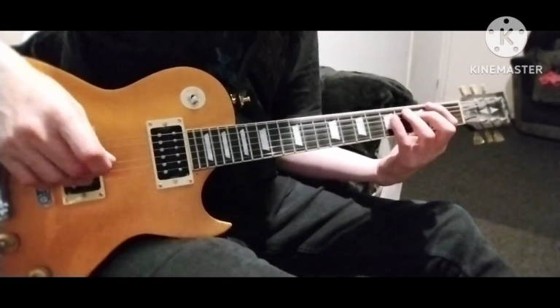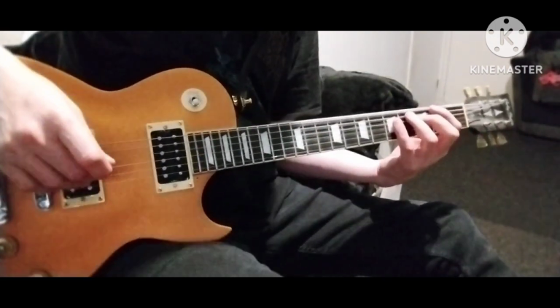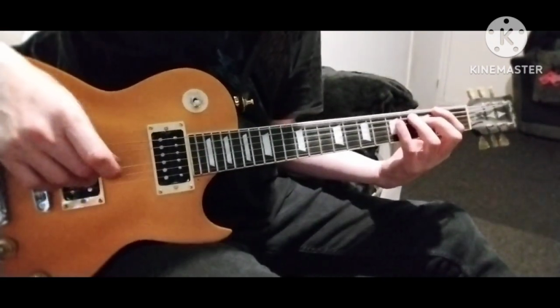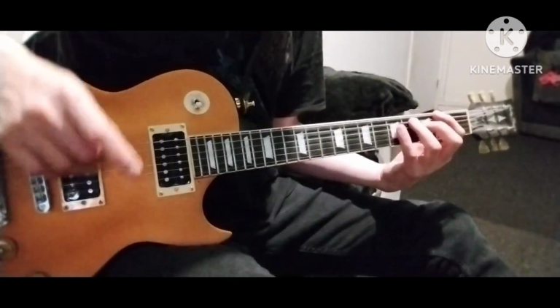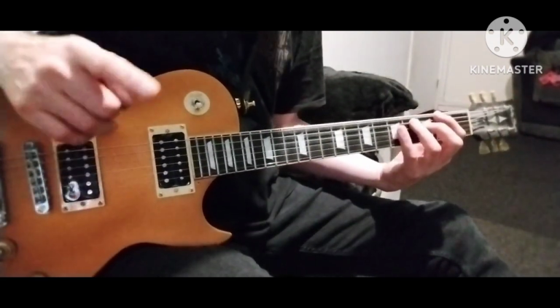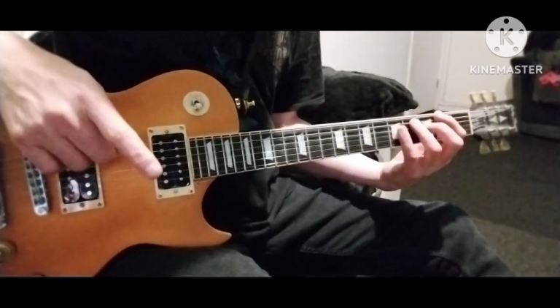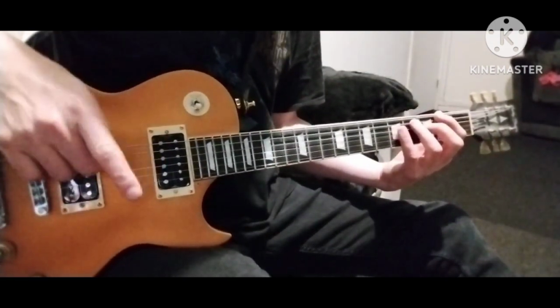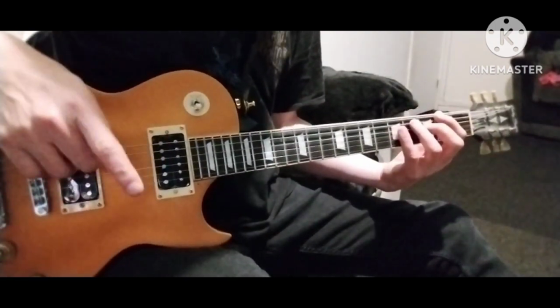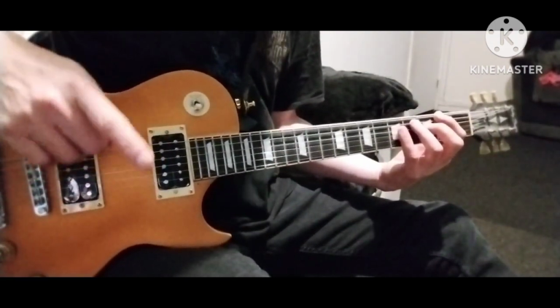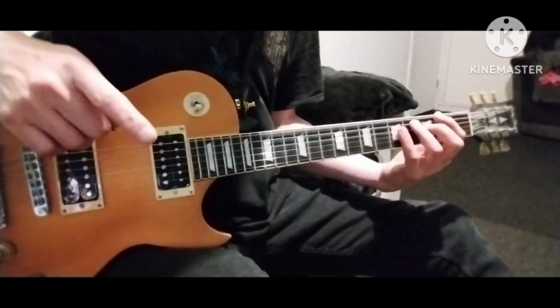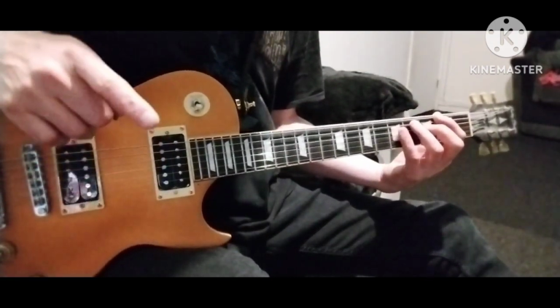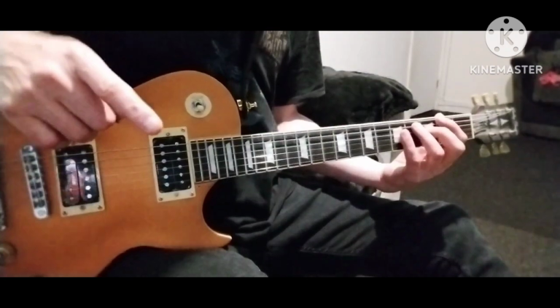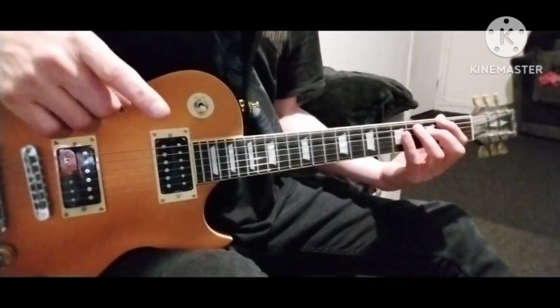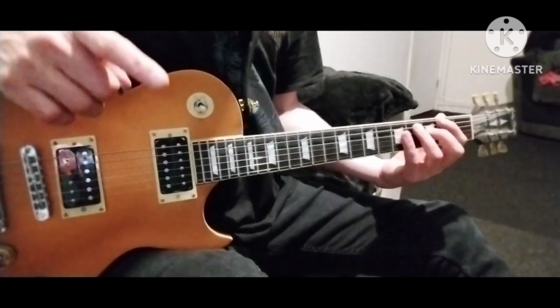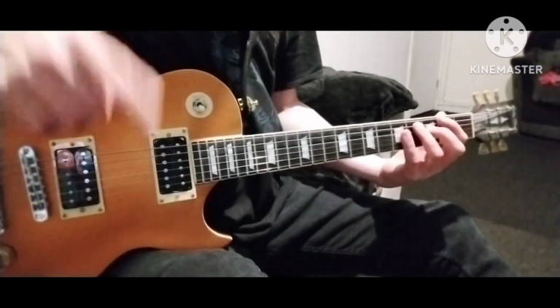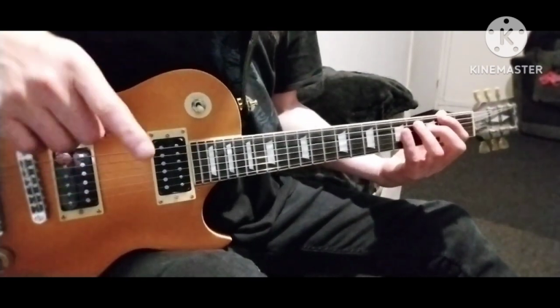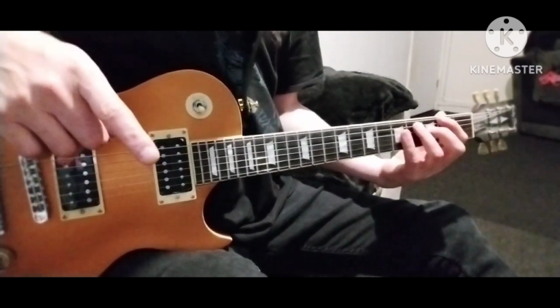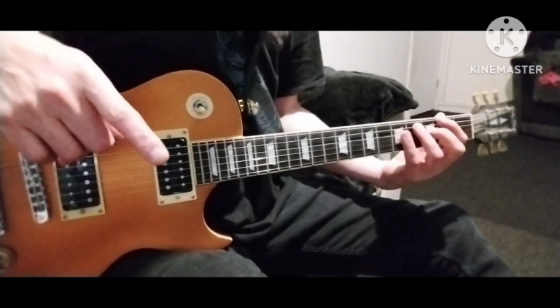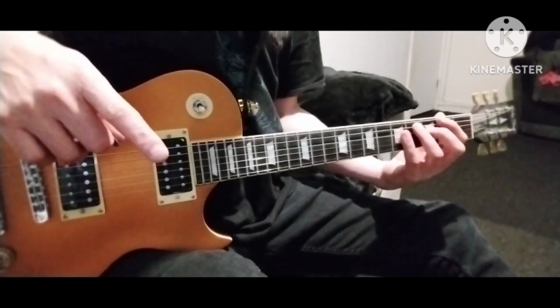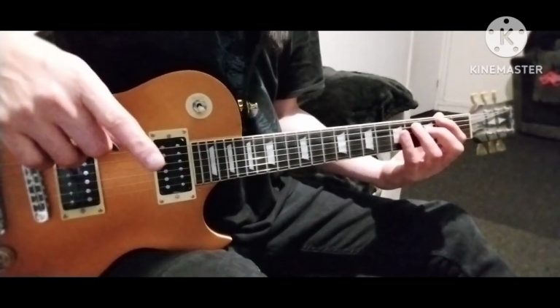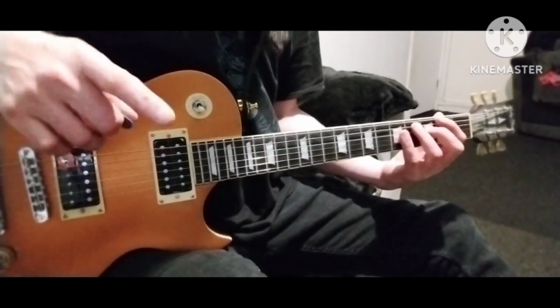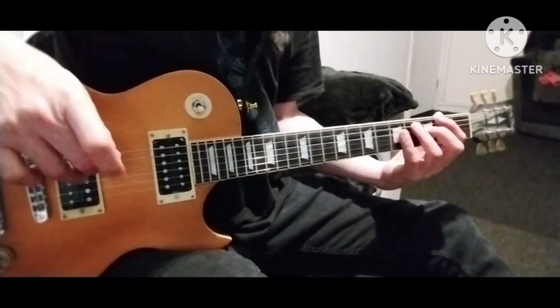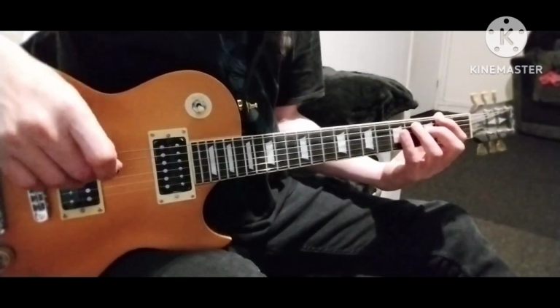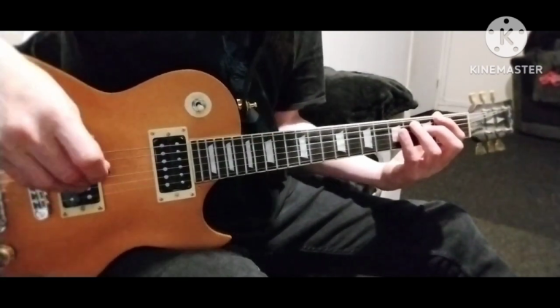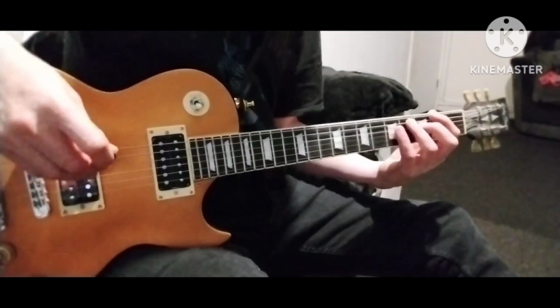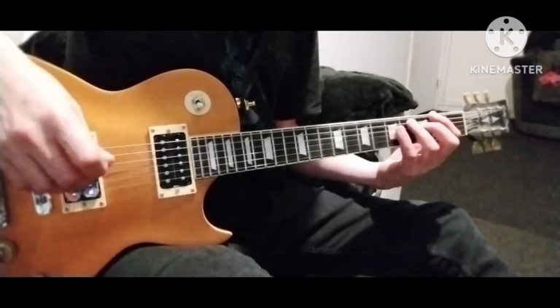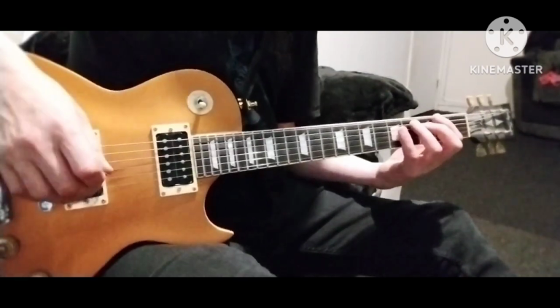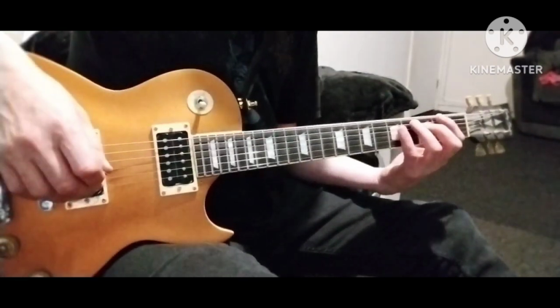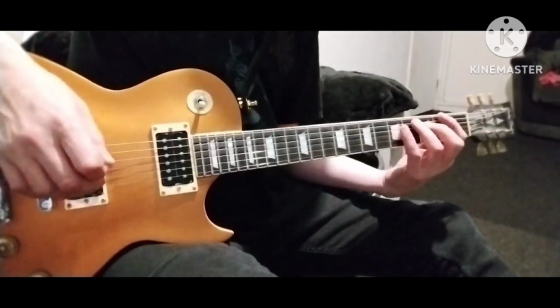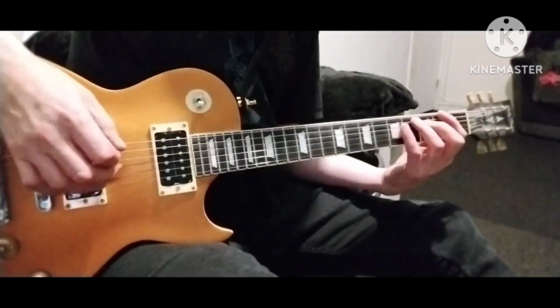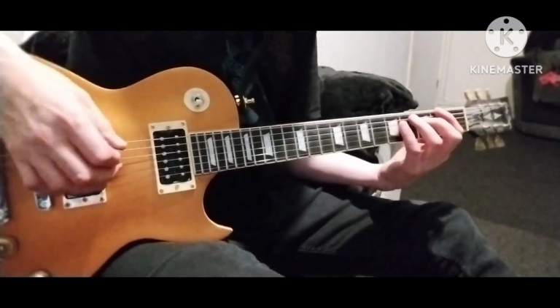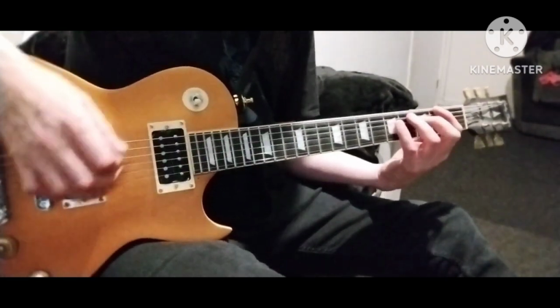I've turned all the dials on the Behringer pedal to 12 o'clock. Let's see how it sounds now.